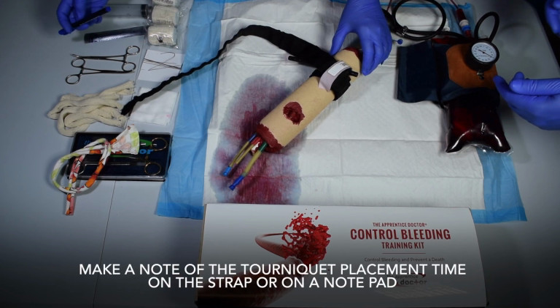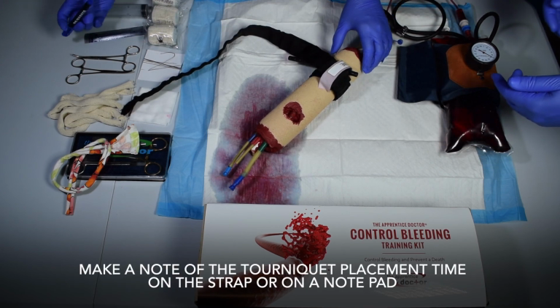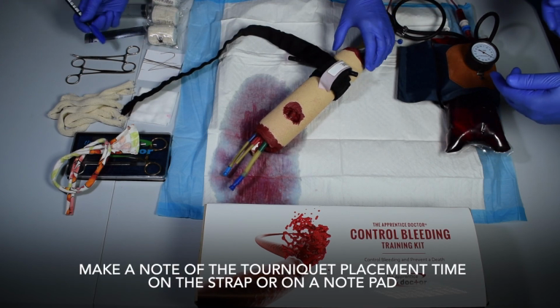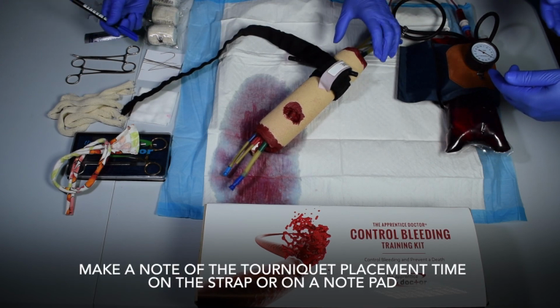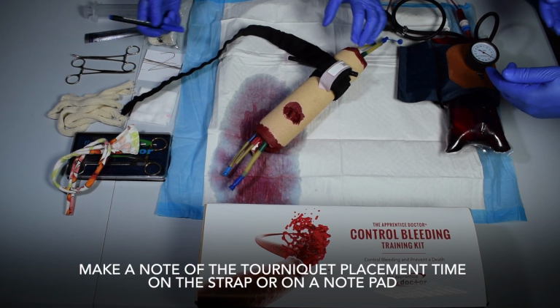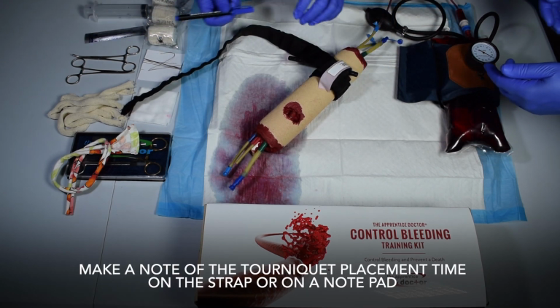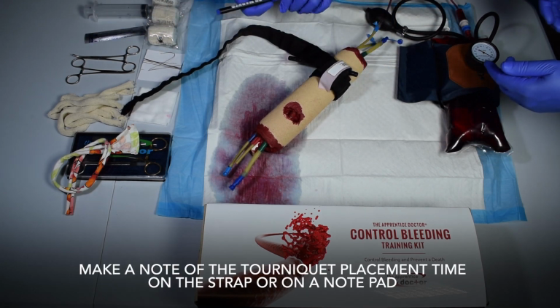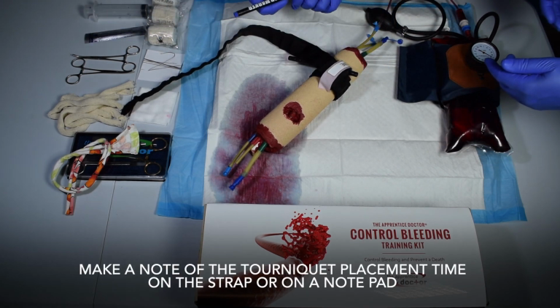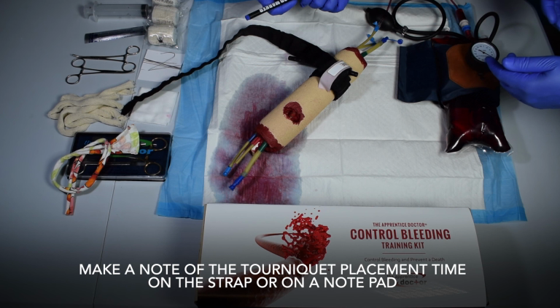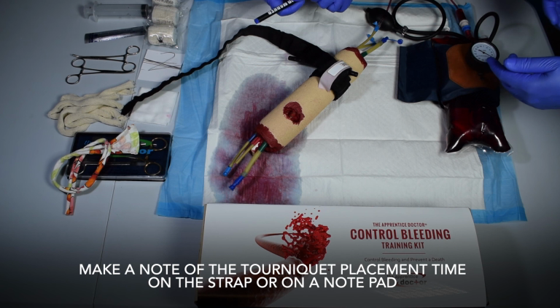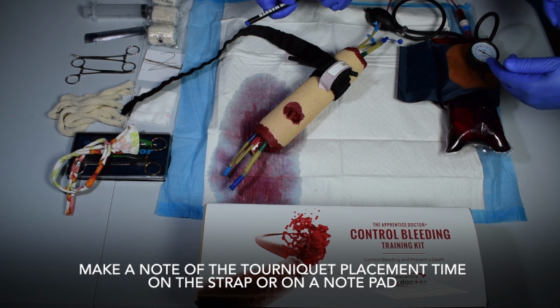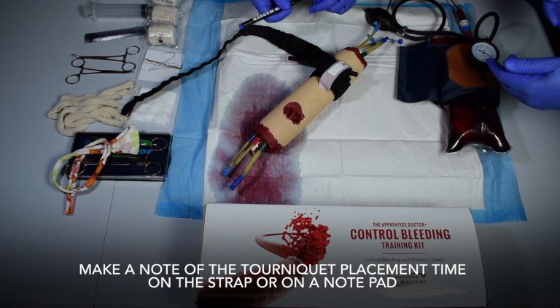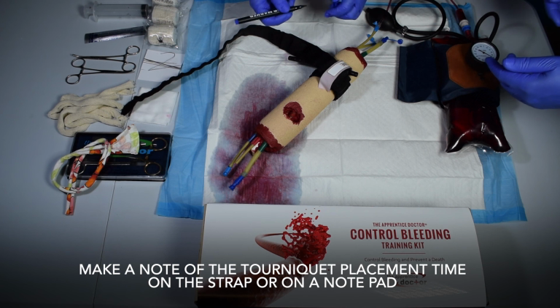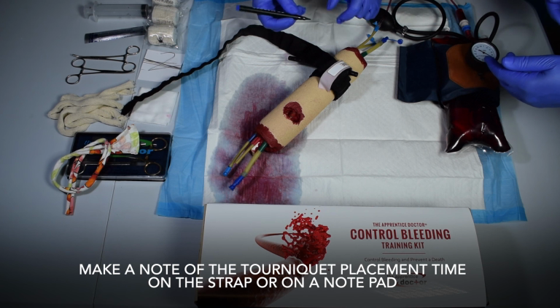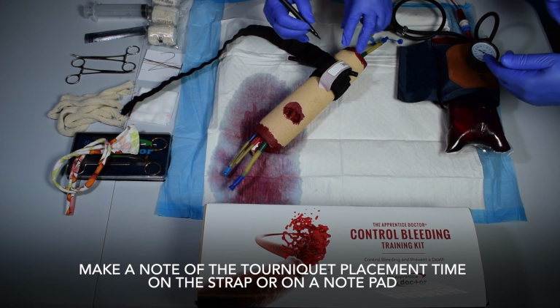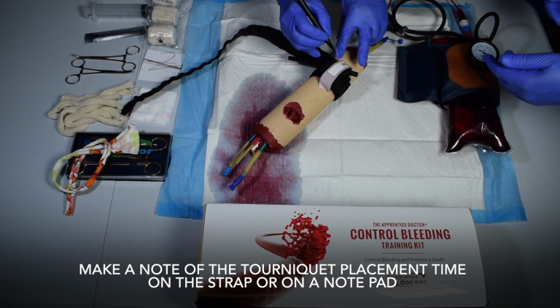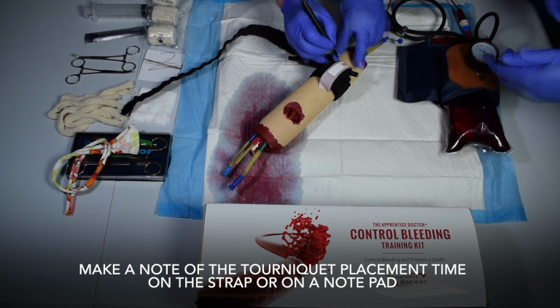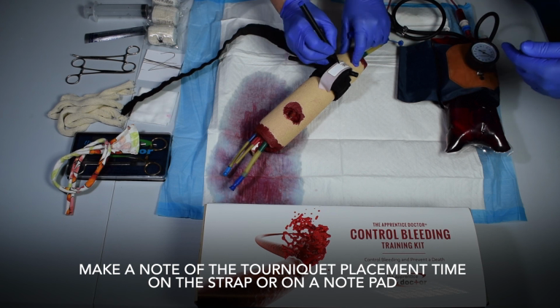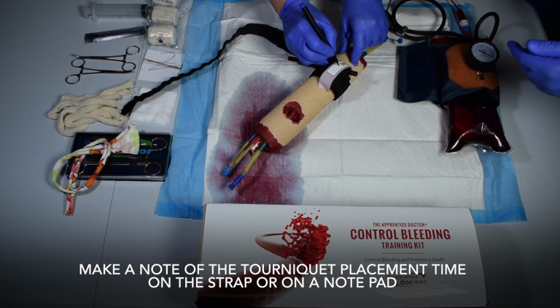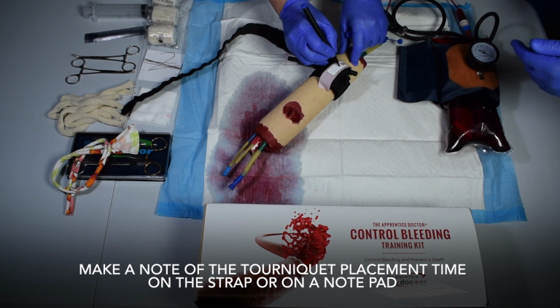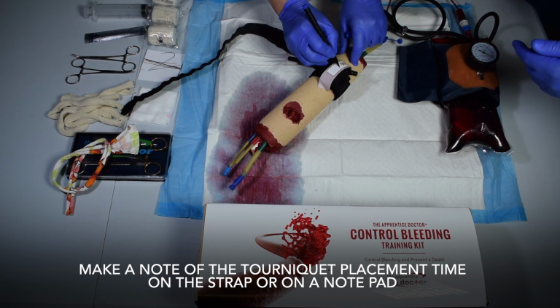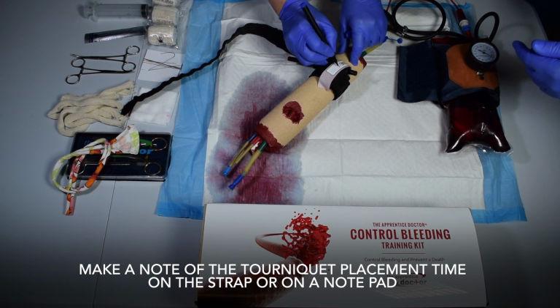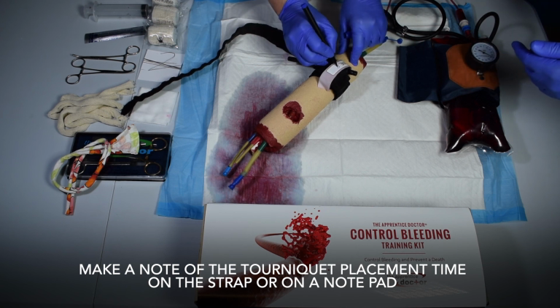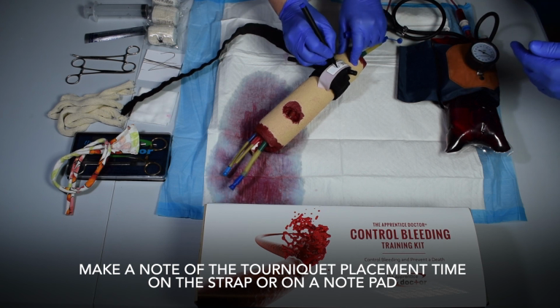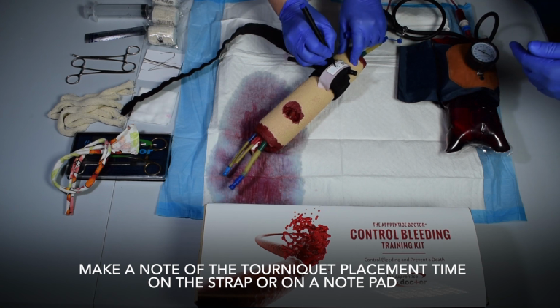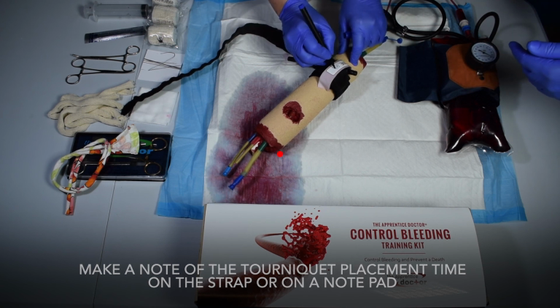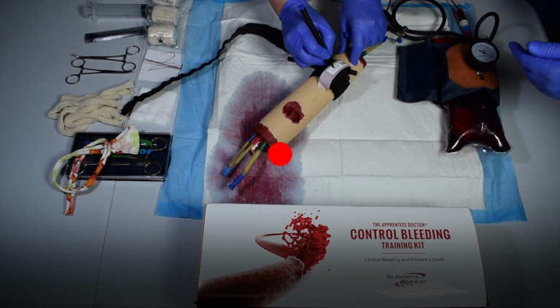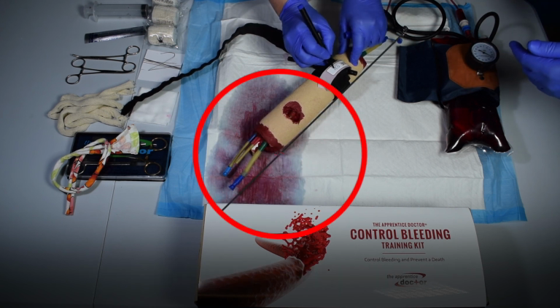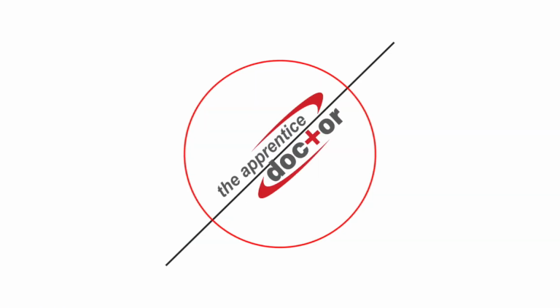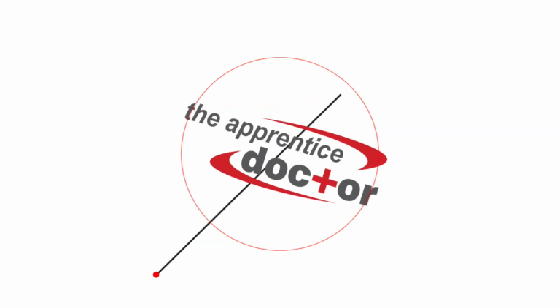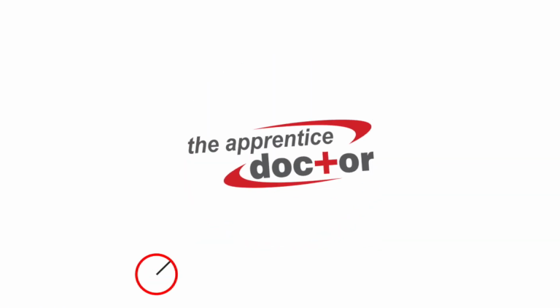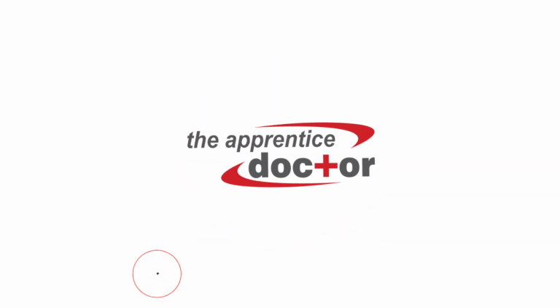Make a note of the tourniquet placement time on the strap or on a notepad.